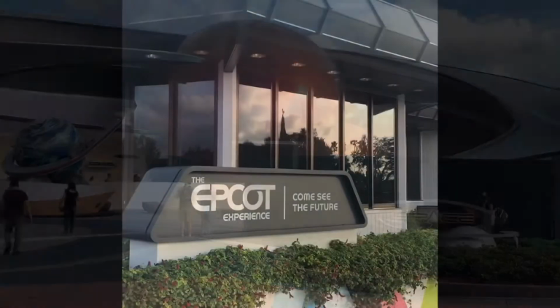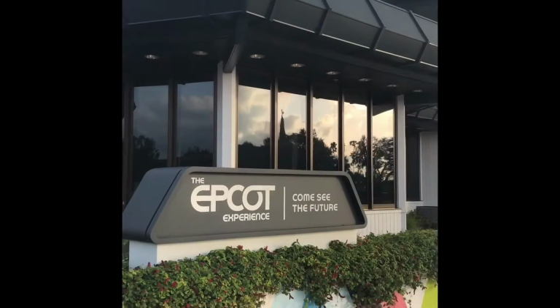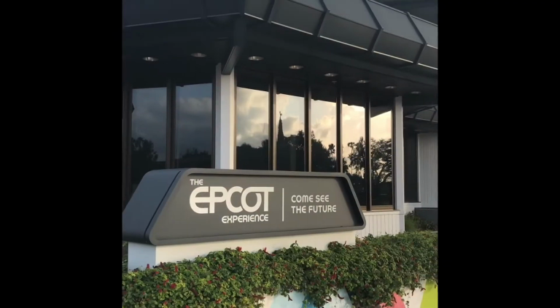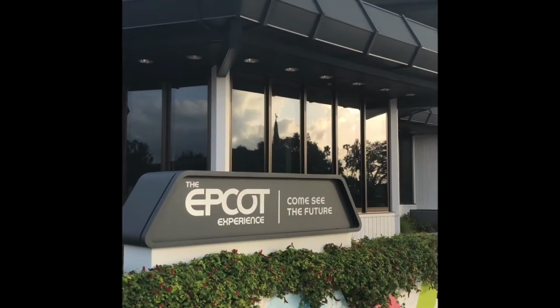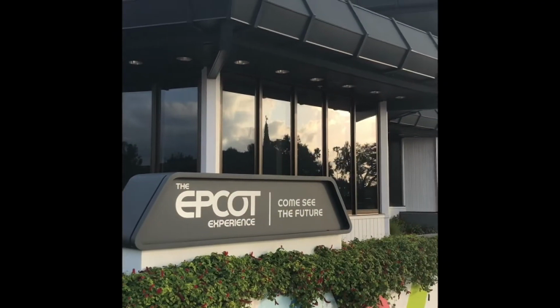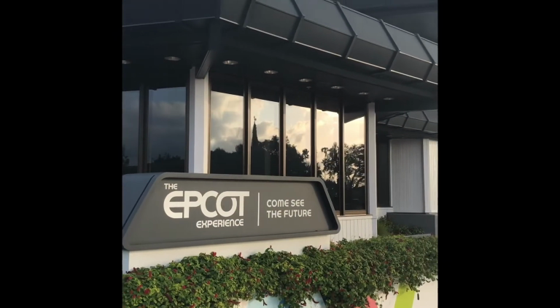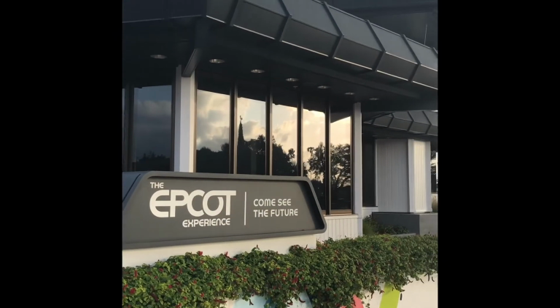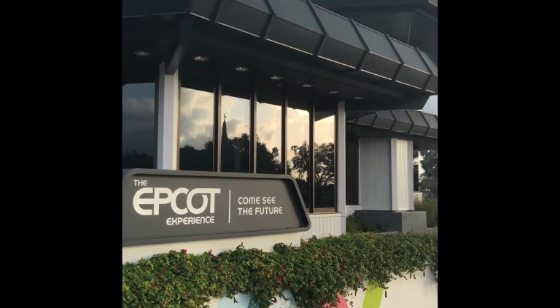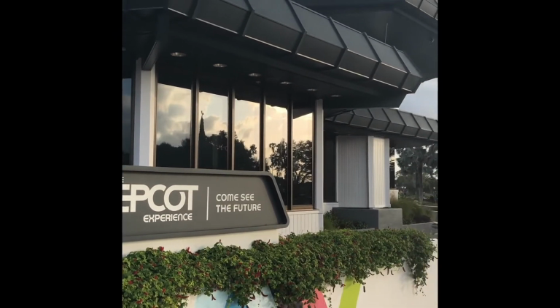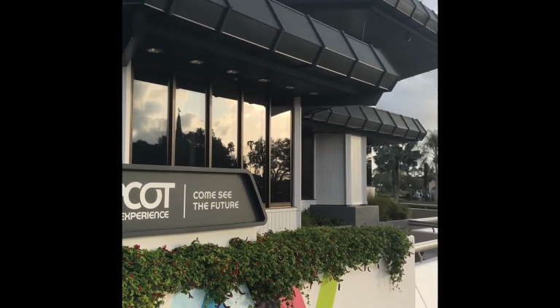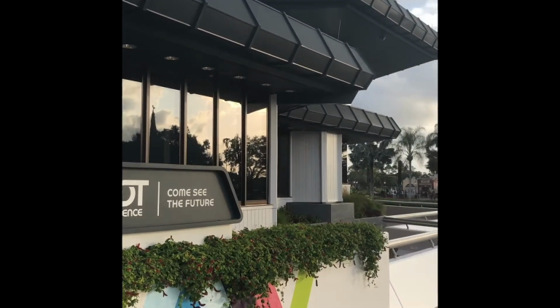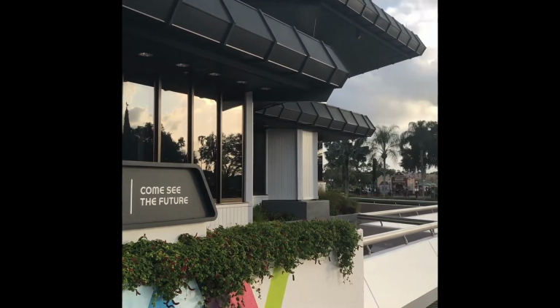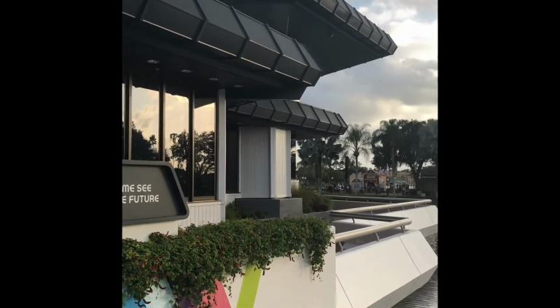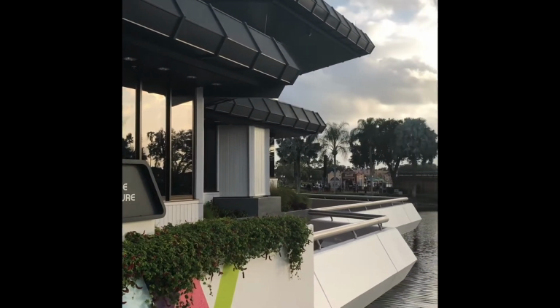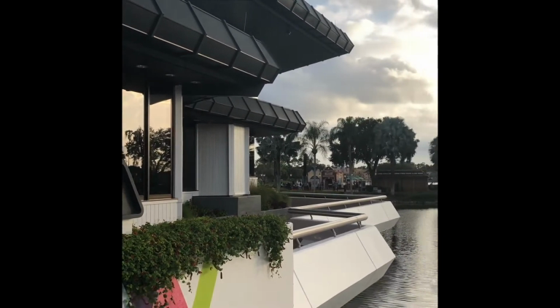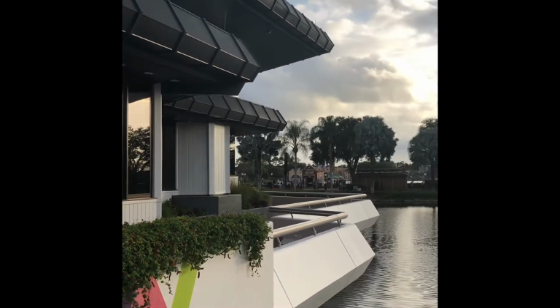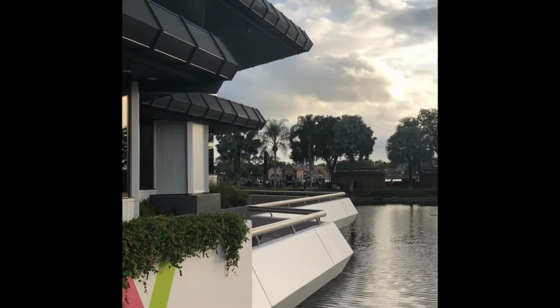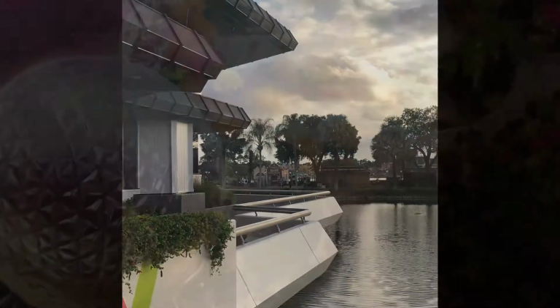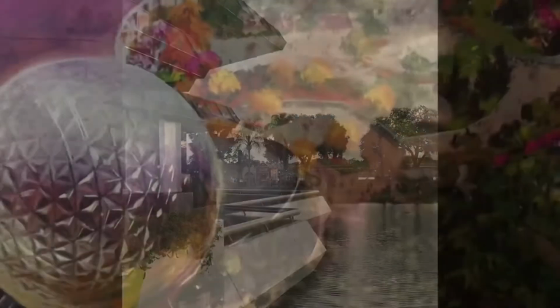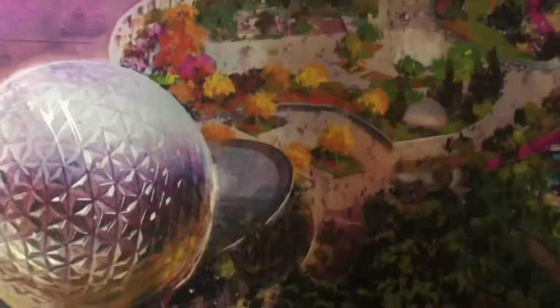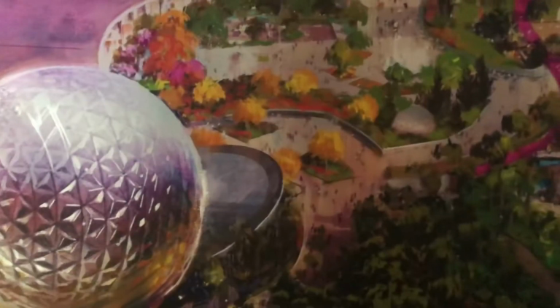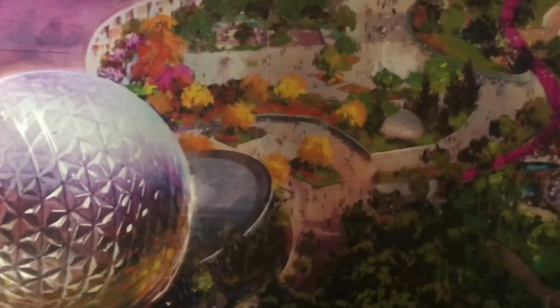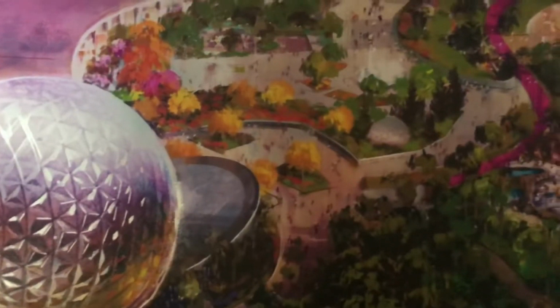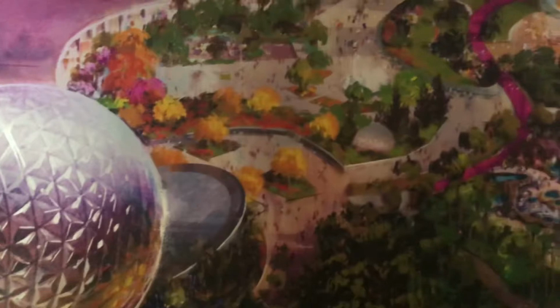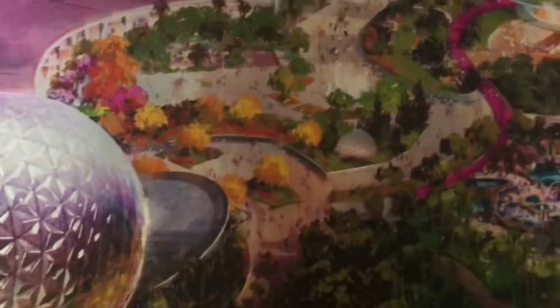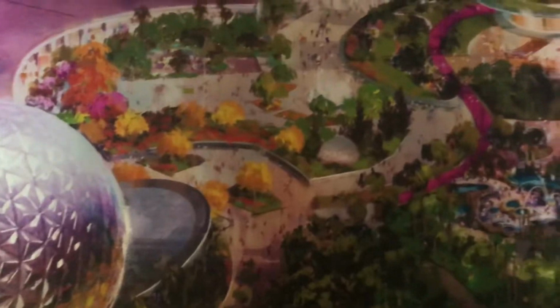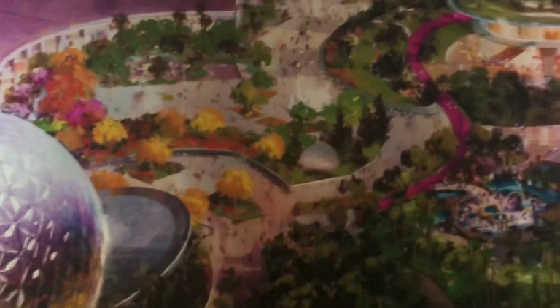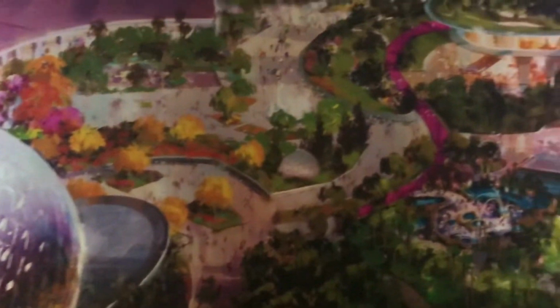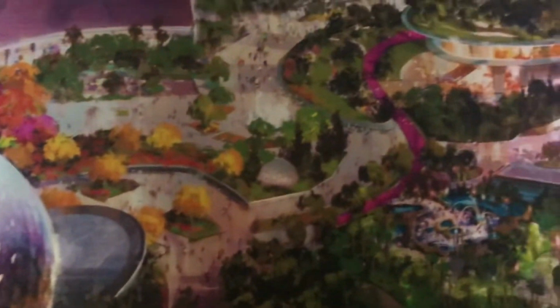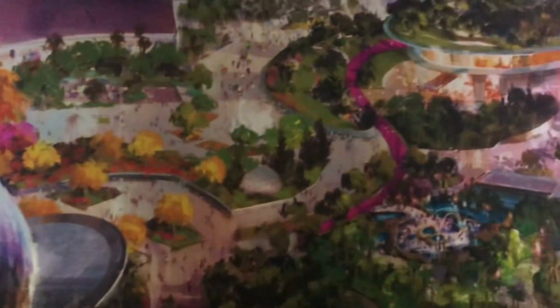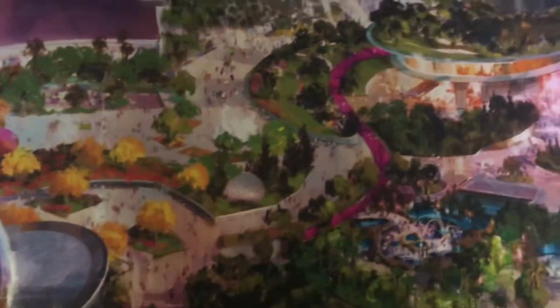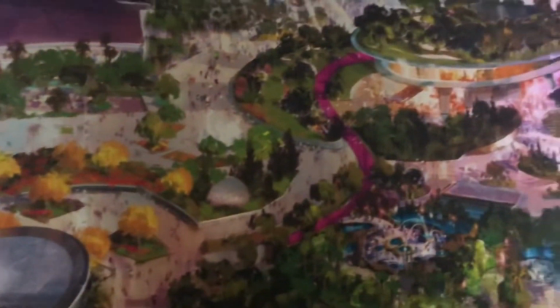The Epcot Experience building is a must for any Disney fan who loves learning about what's coming to Epcot next.